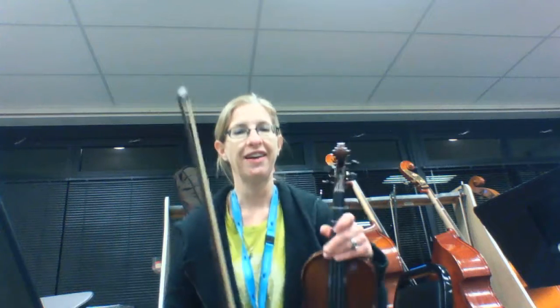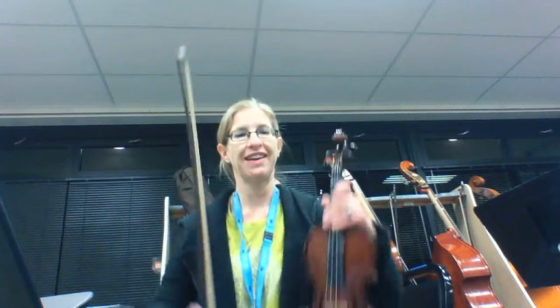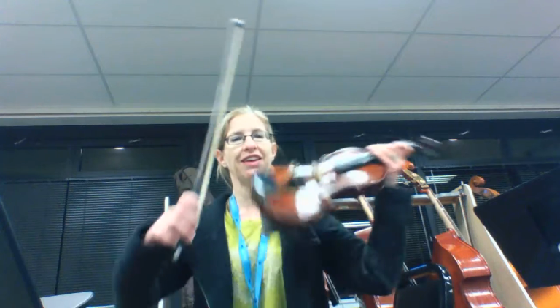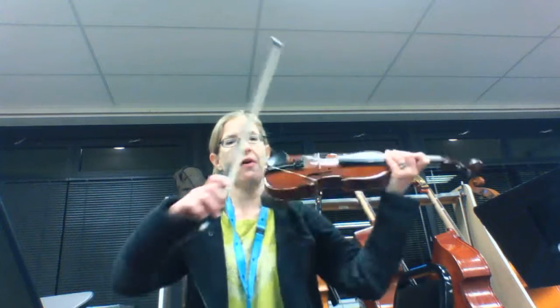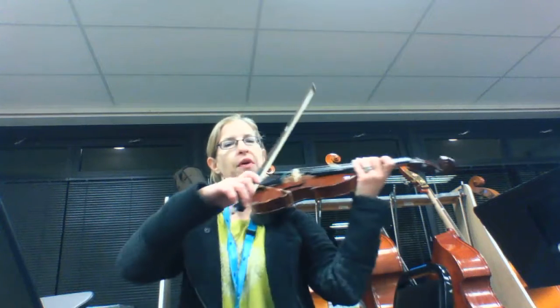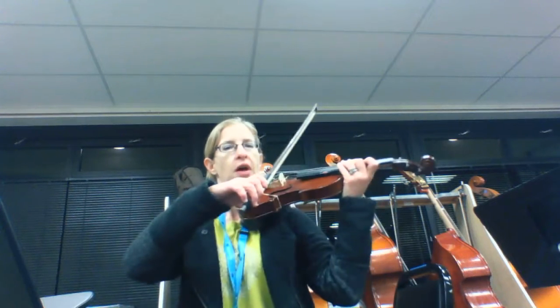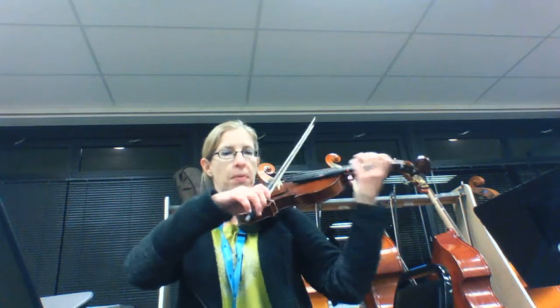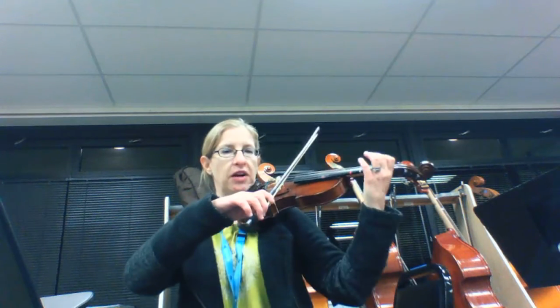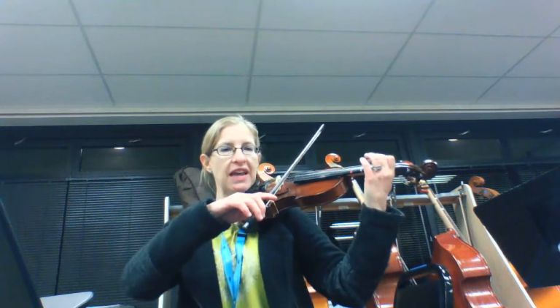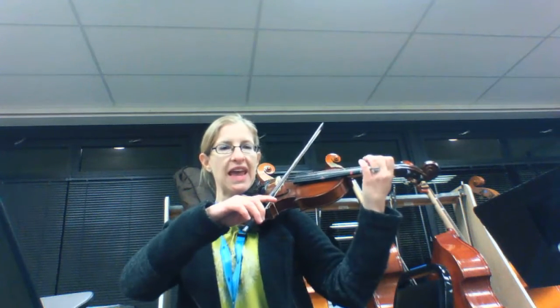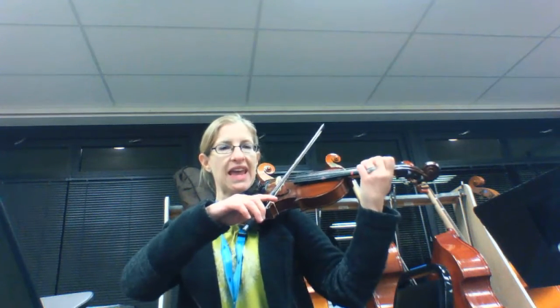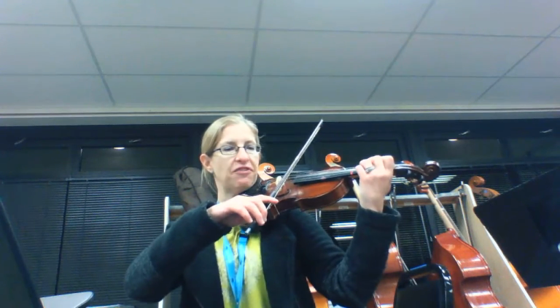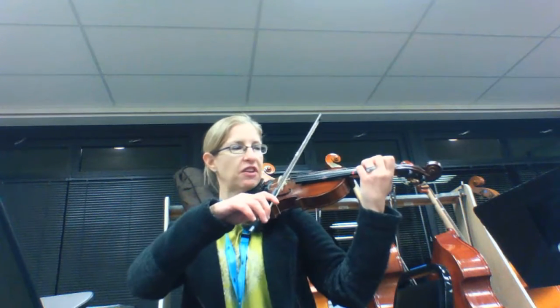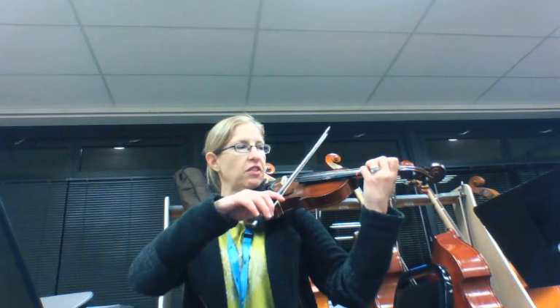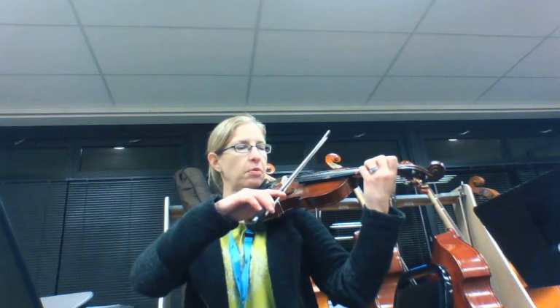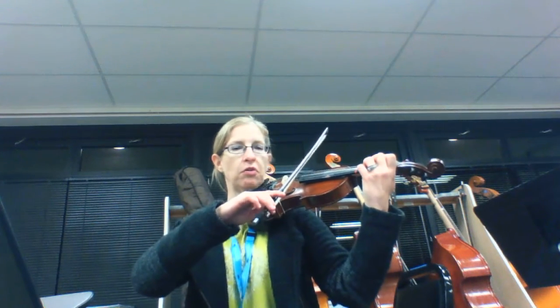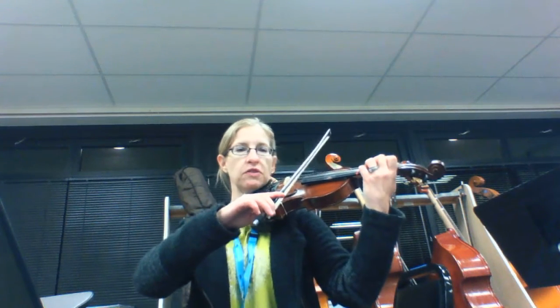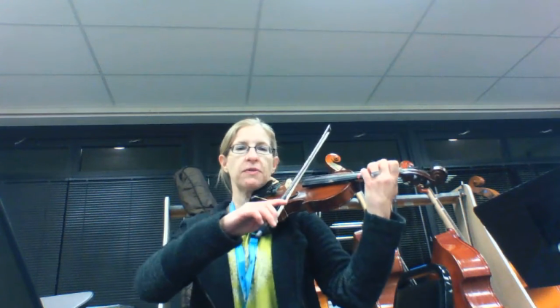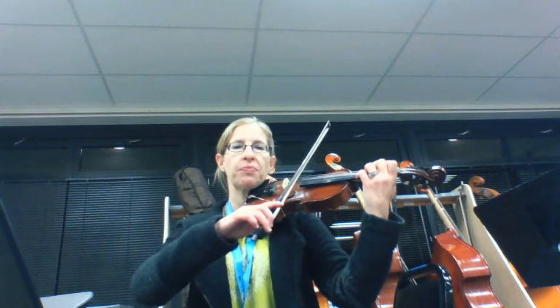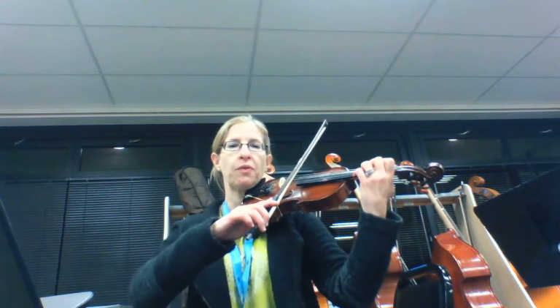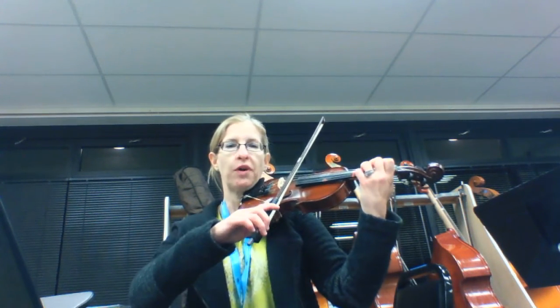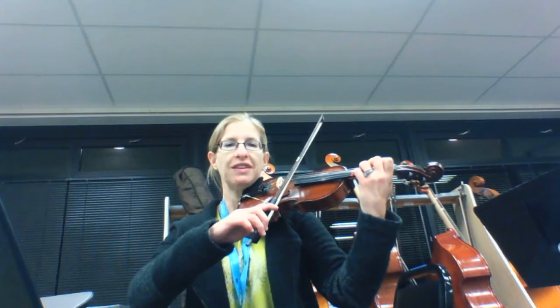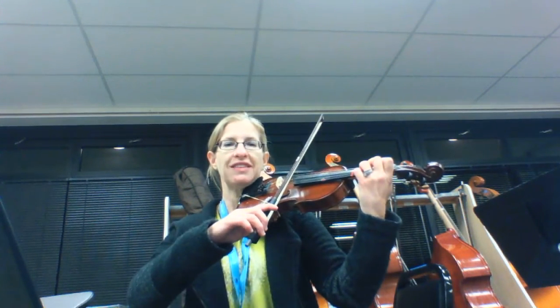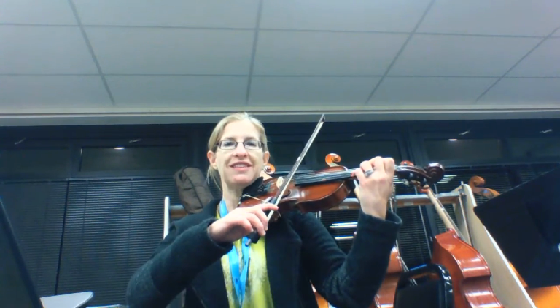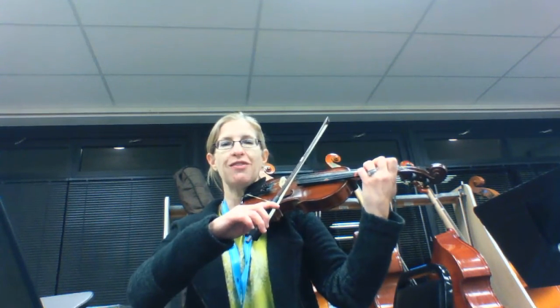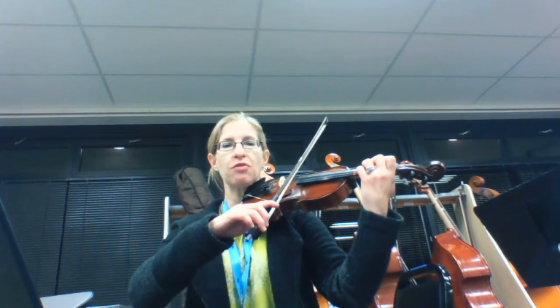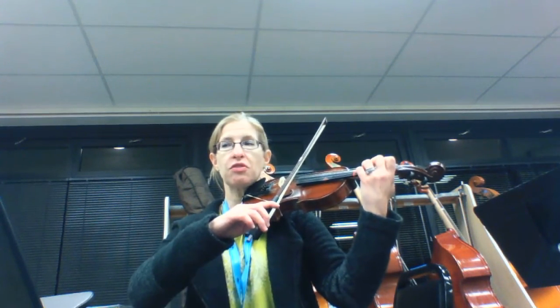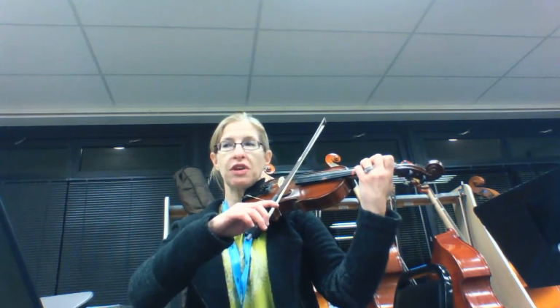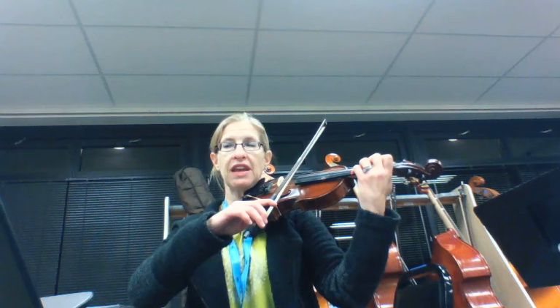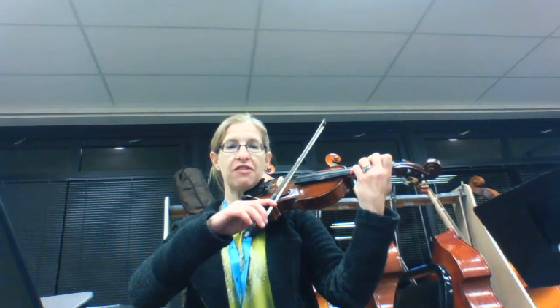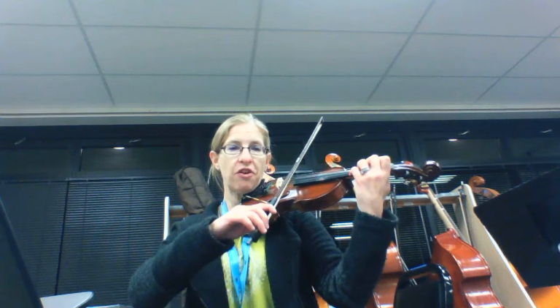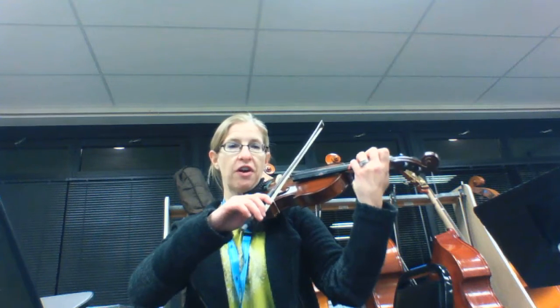All right, here we go. Part A, Fiddling the Blues. 1, 2, 3, 4.